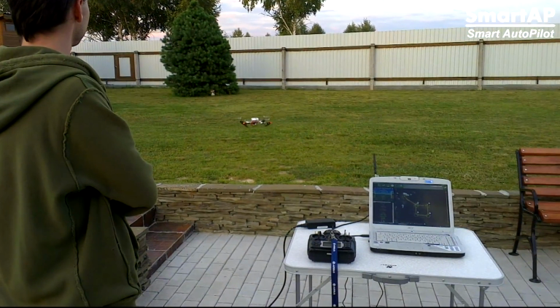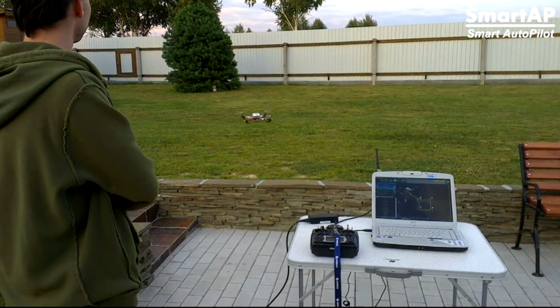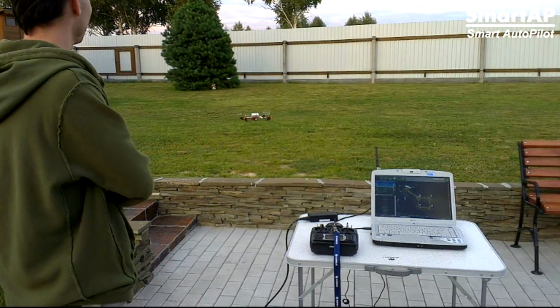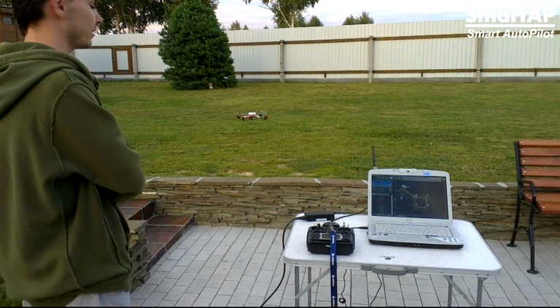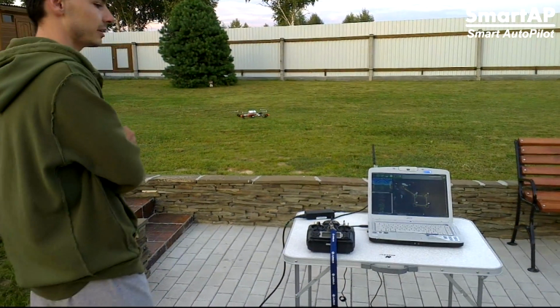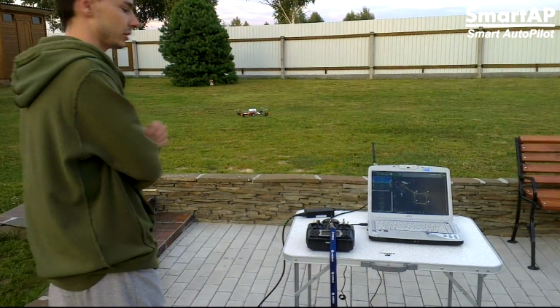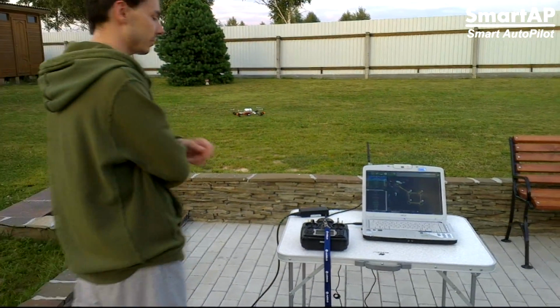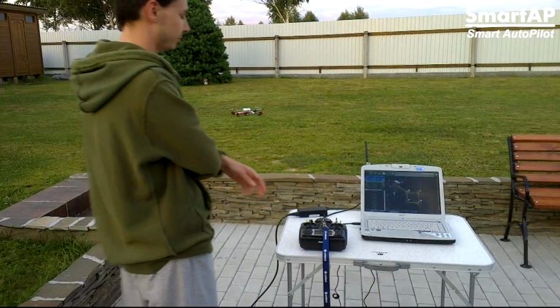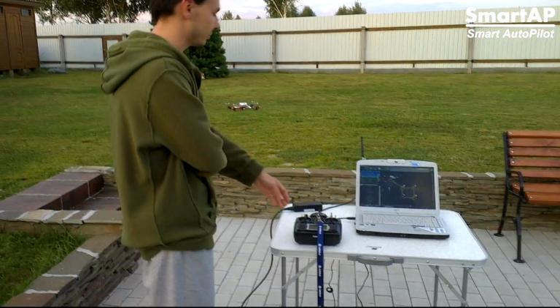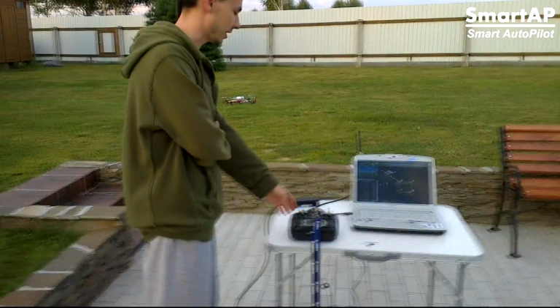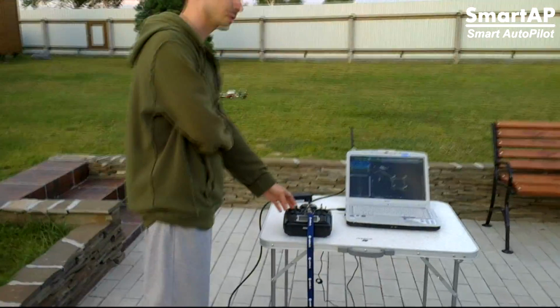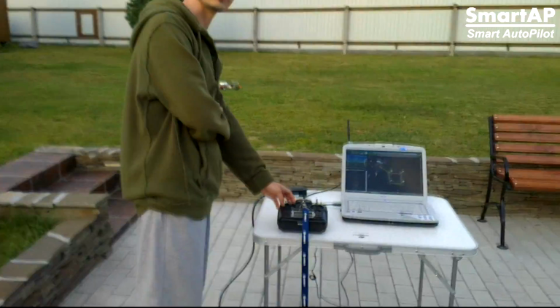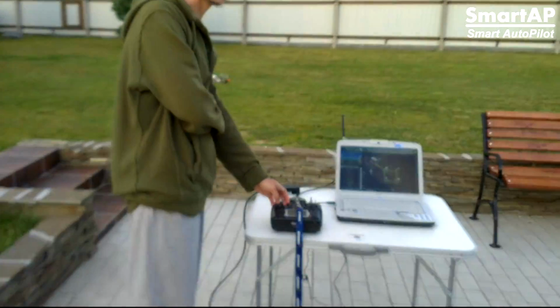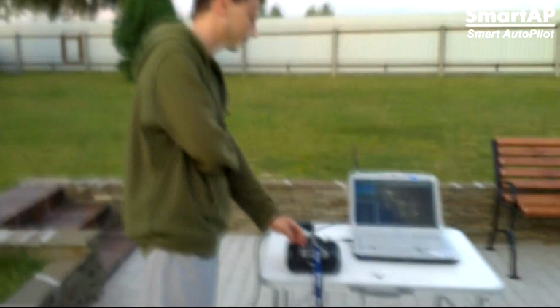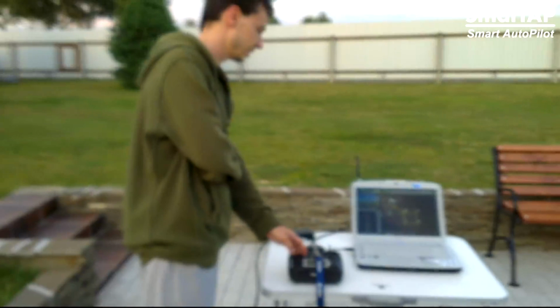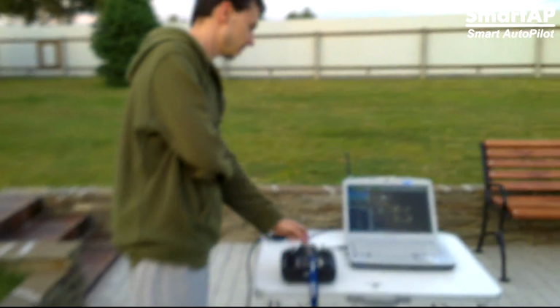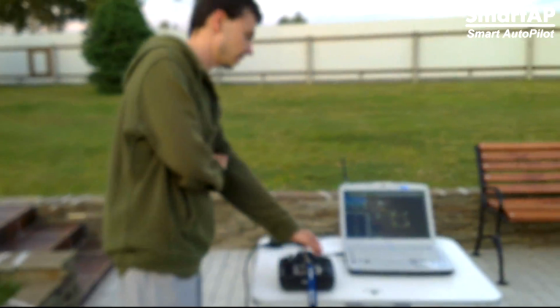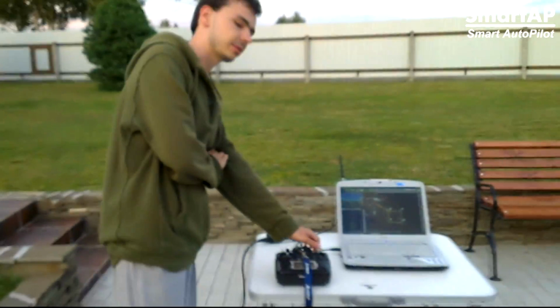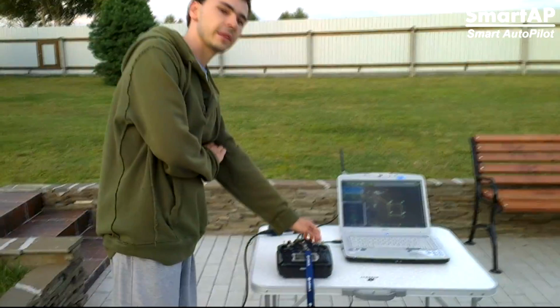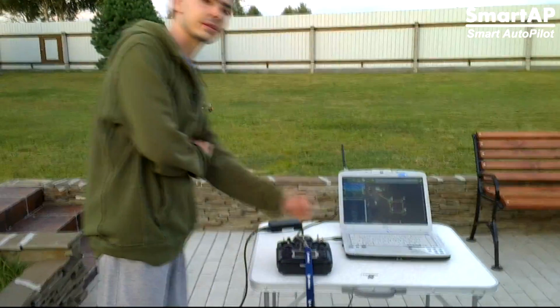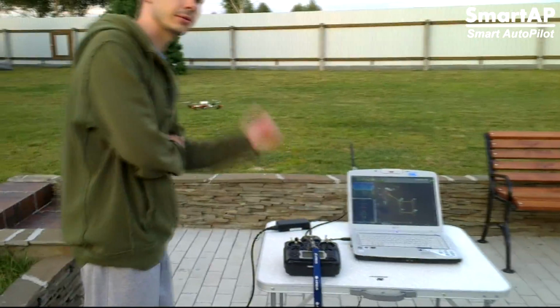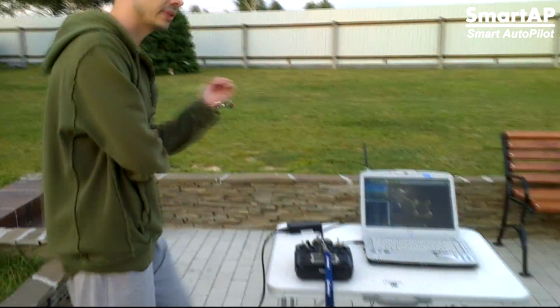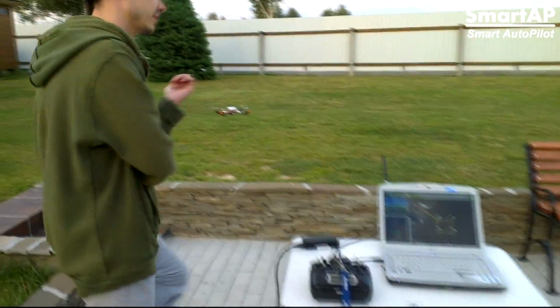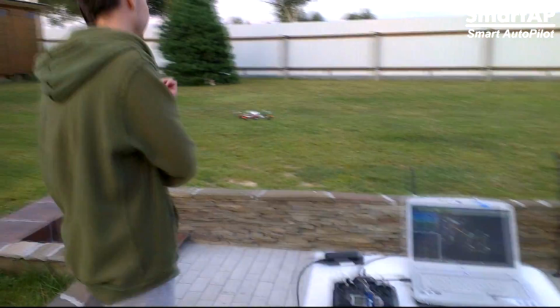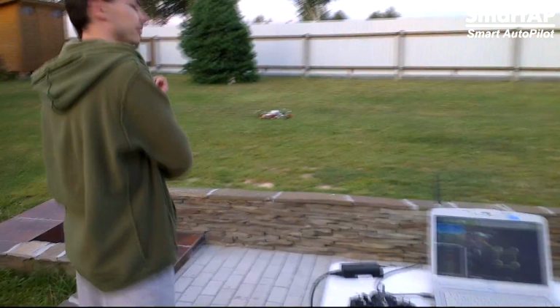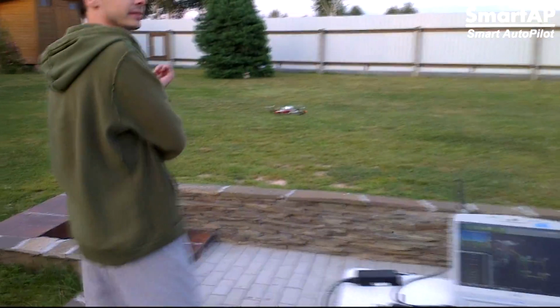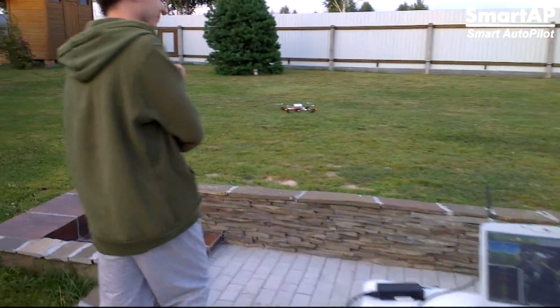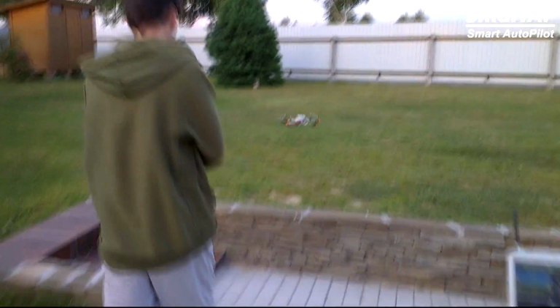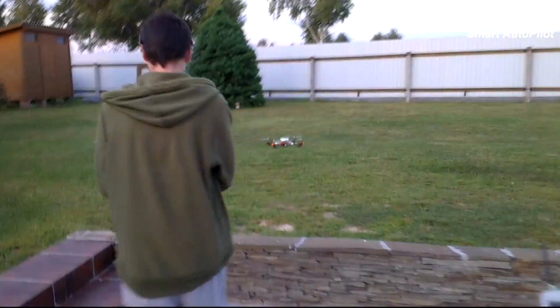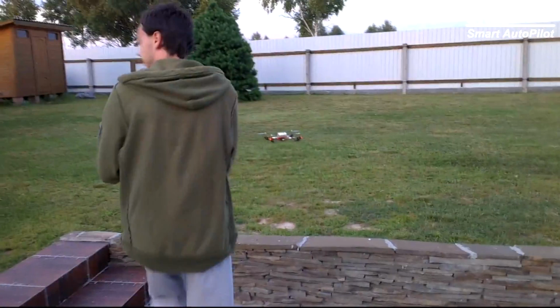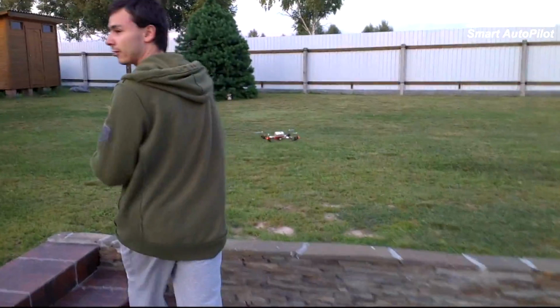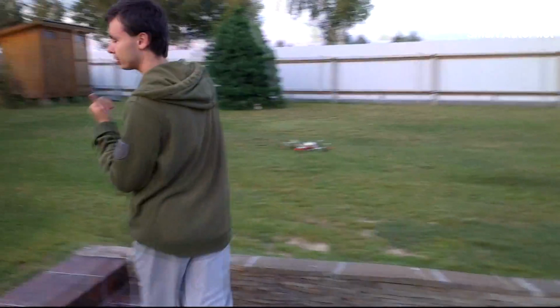After touching down, it turns off the engines automatically. Let's go to see what's inside, and I'm going to show you.